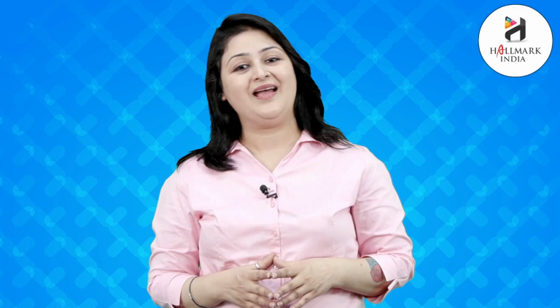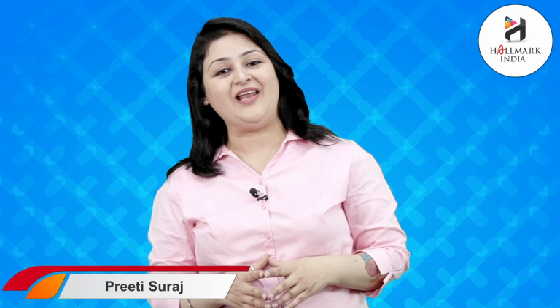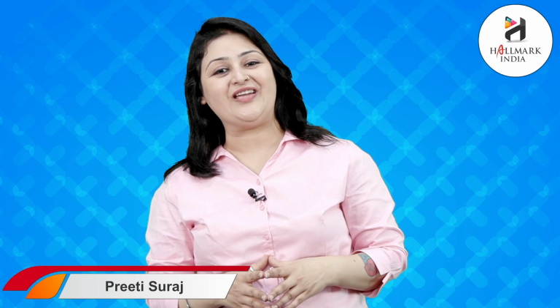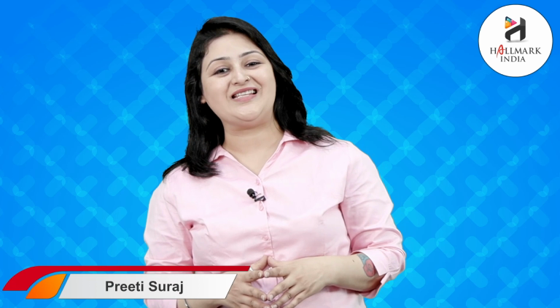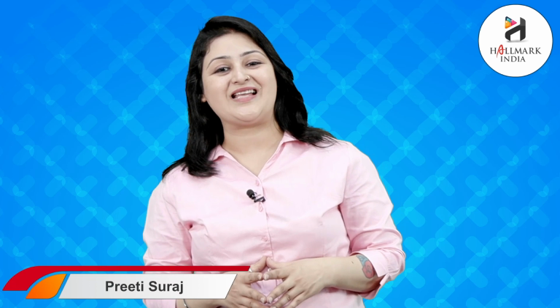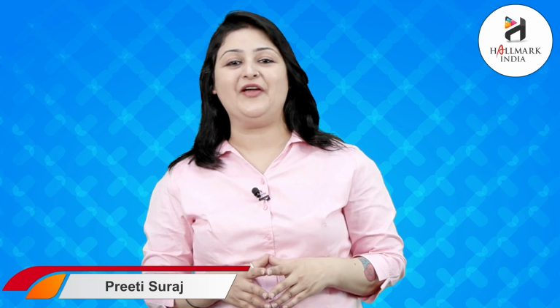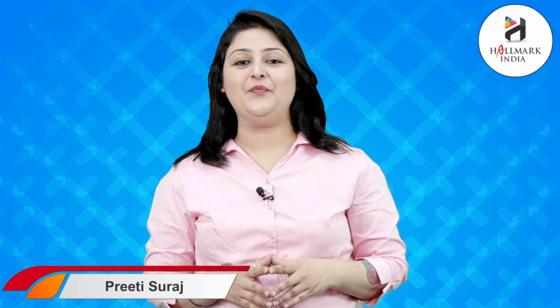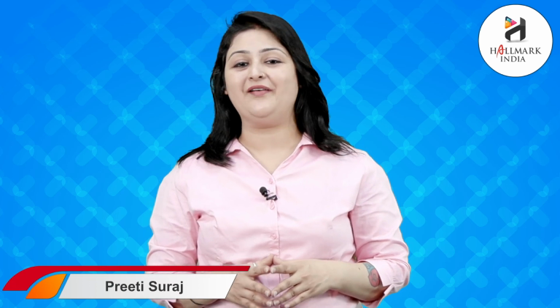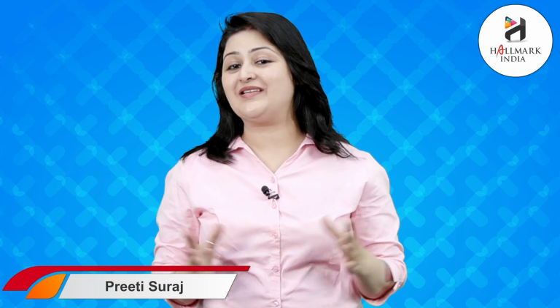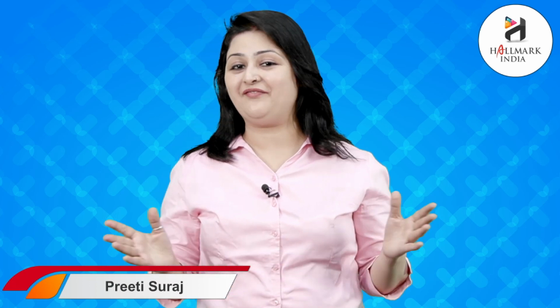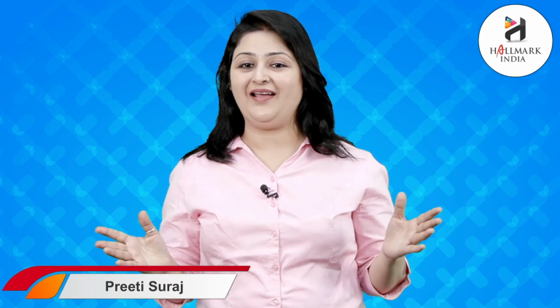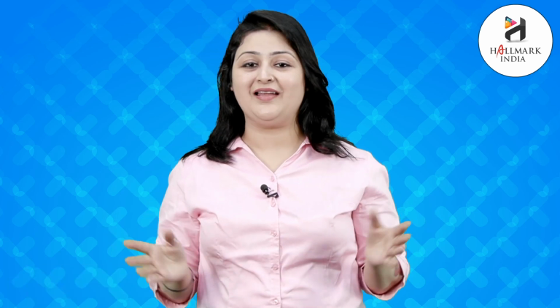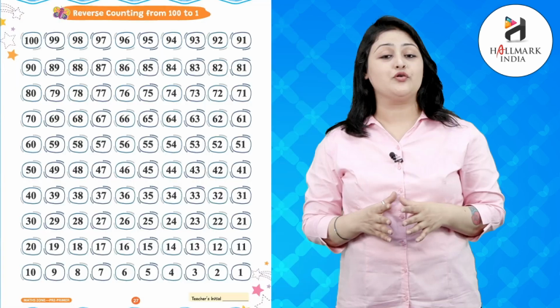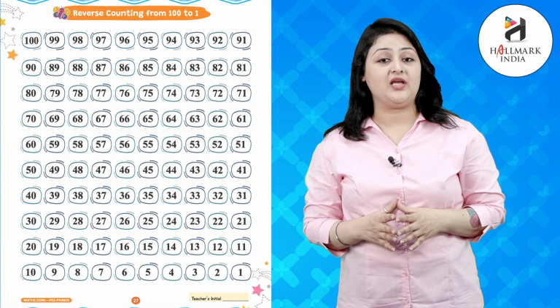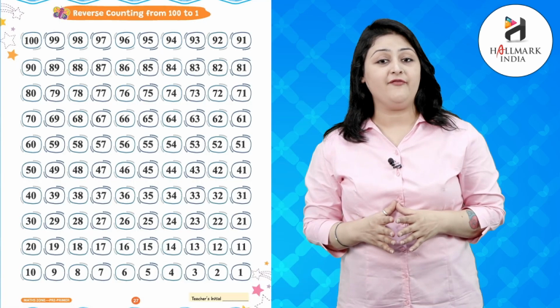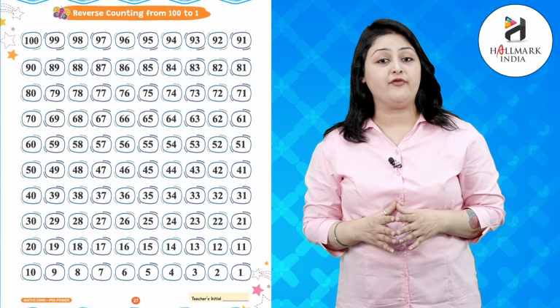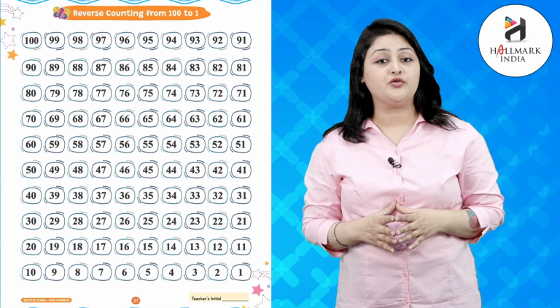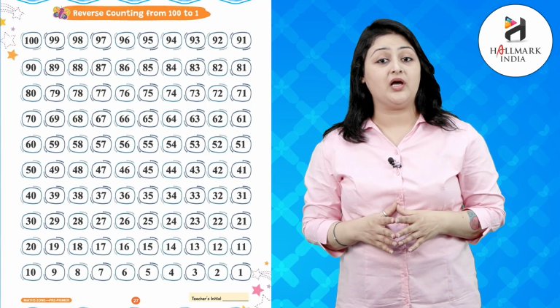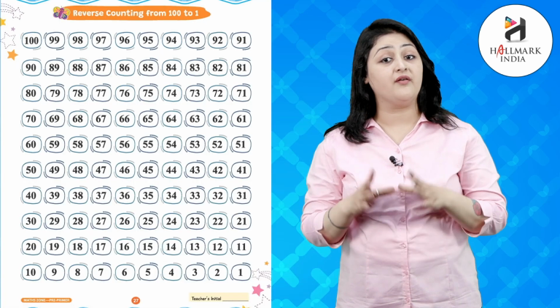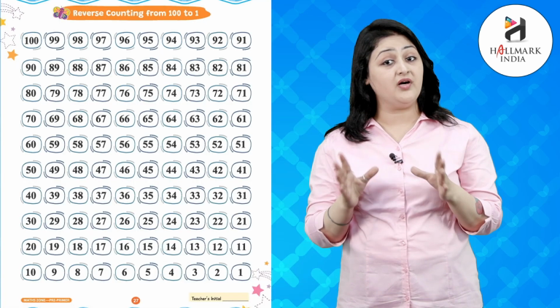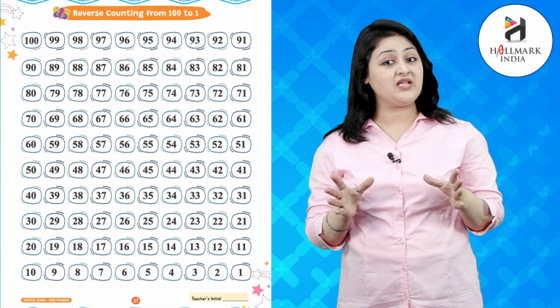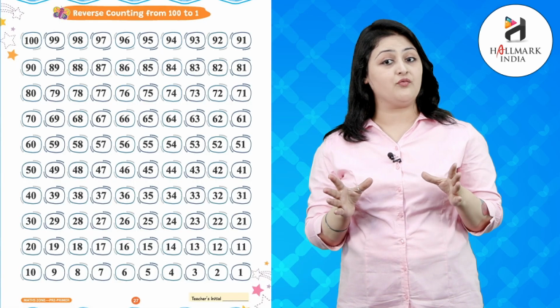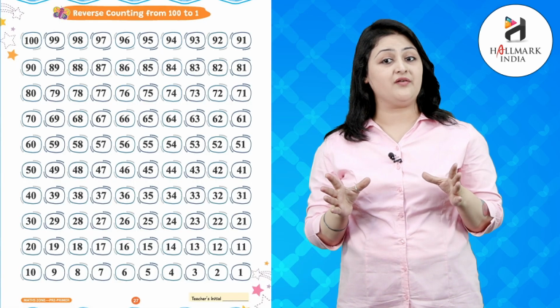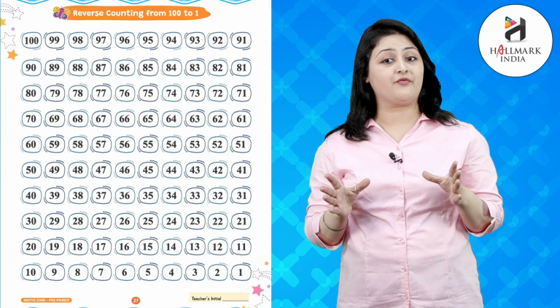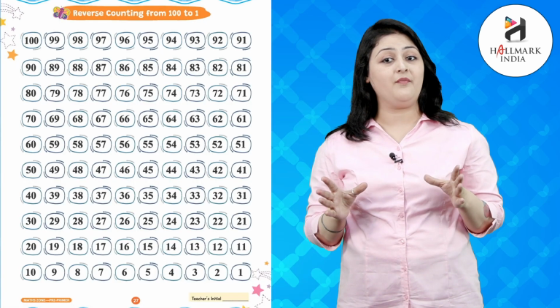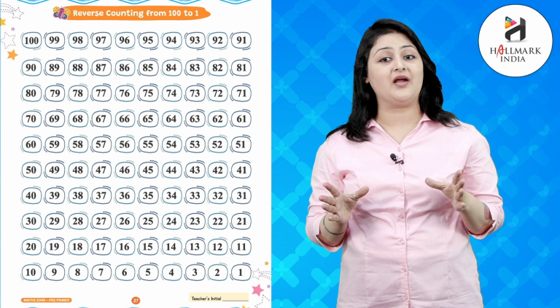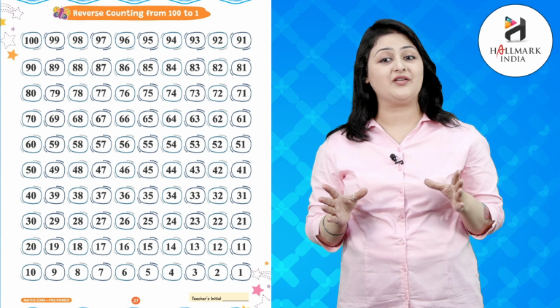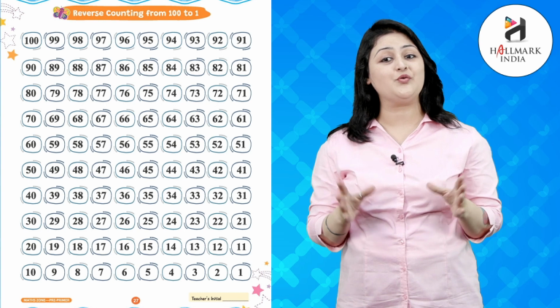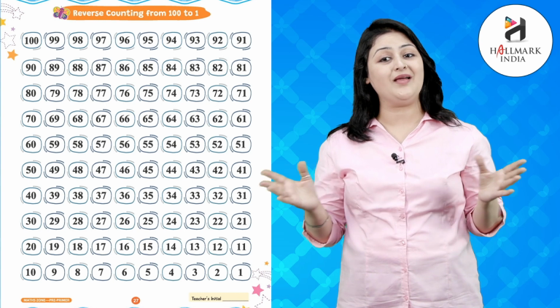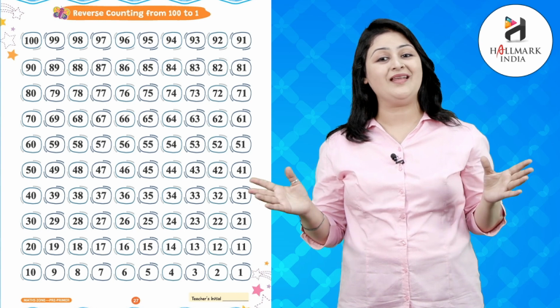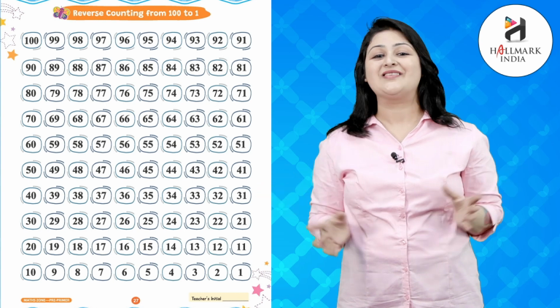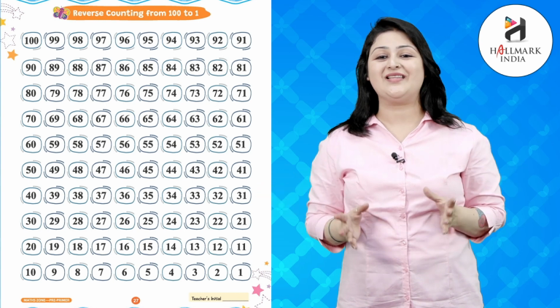Hello kids, I hope you're fit and fine. Today we will do the reverse counting from 100 to 1, so let's do it together.